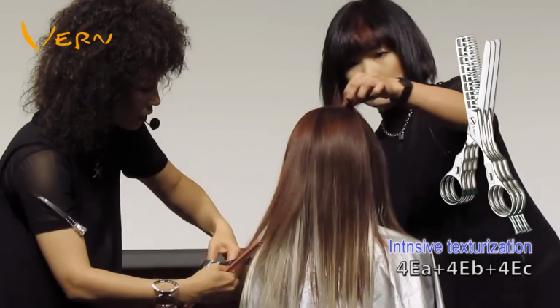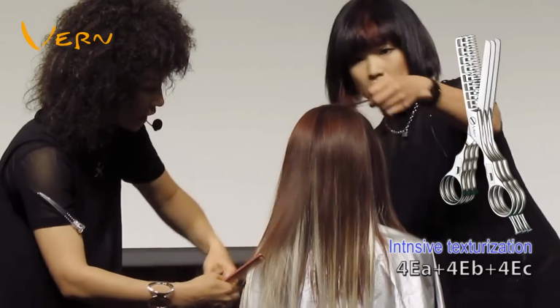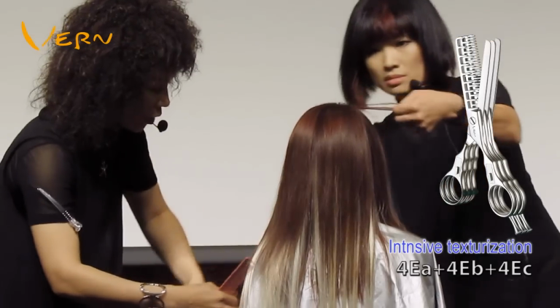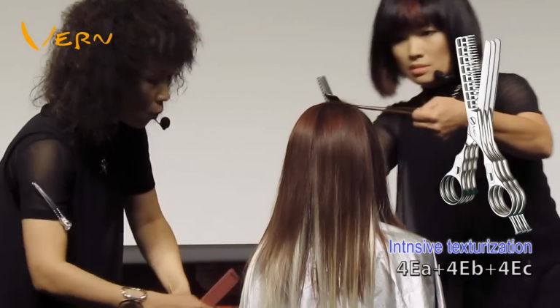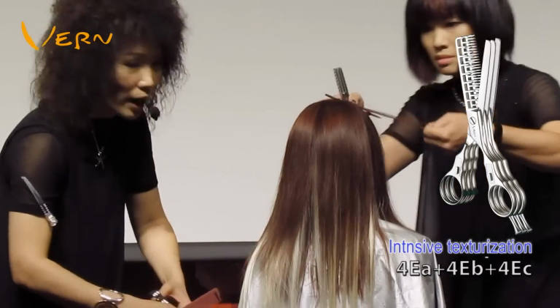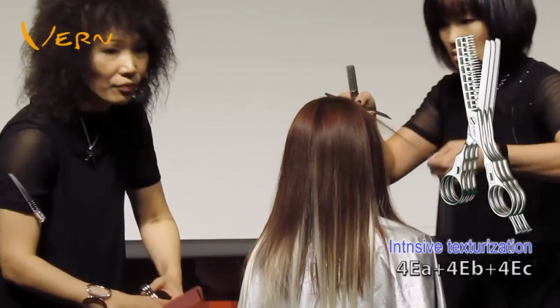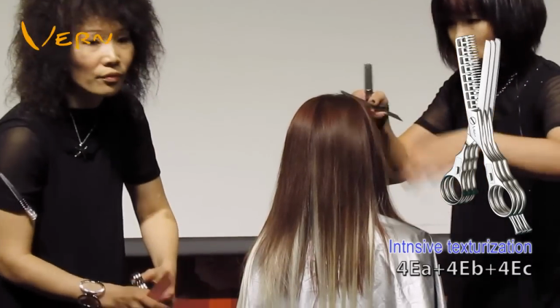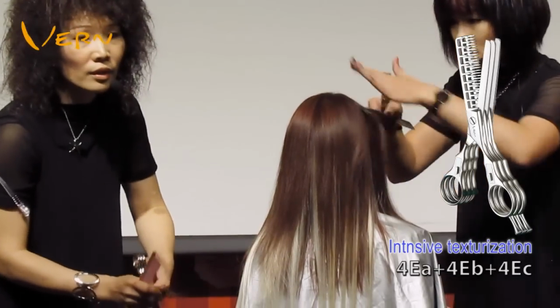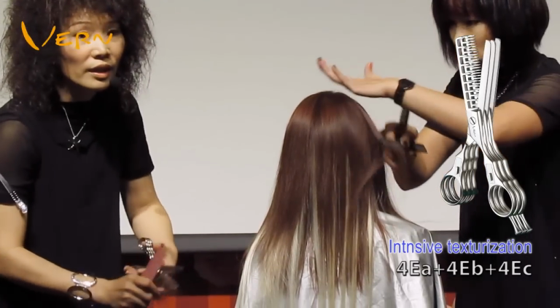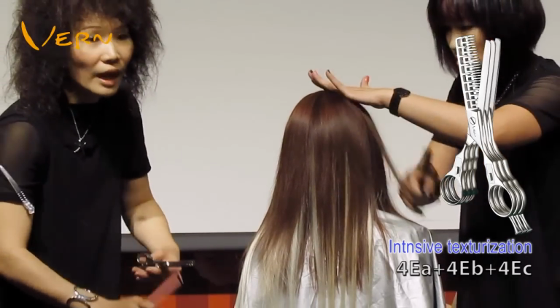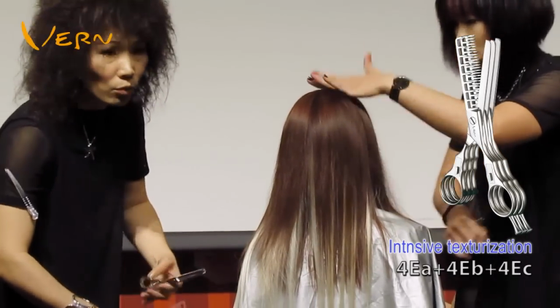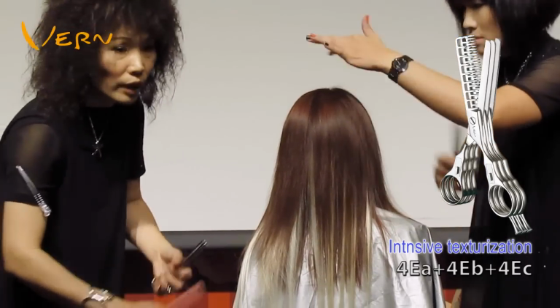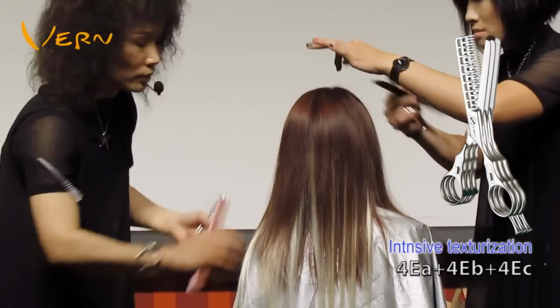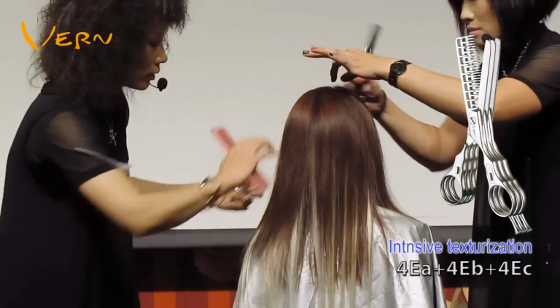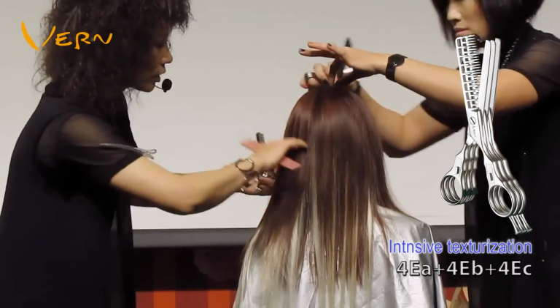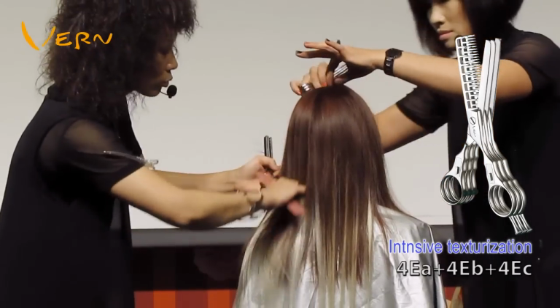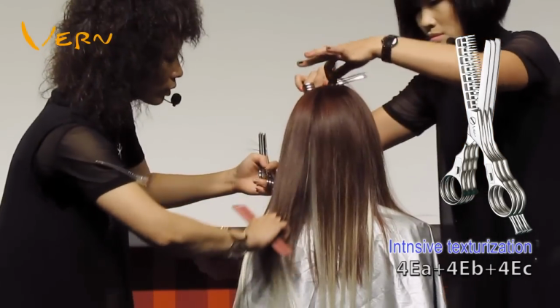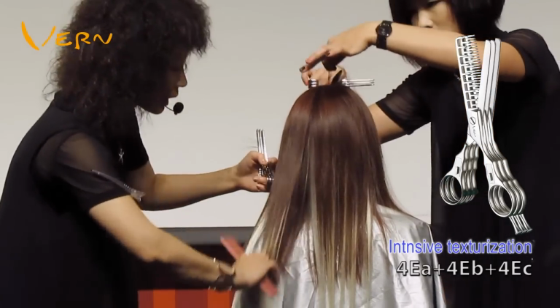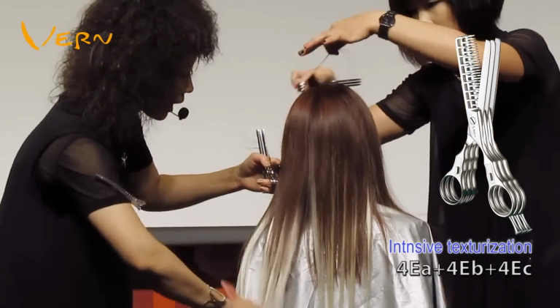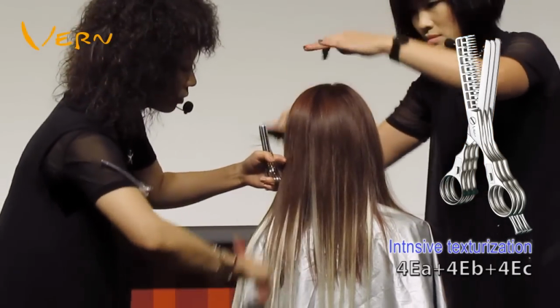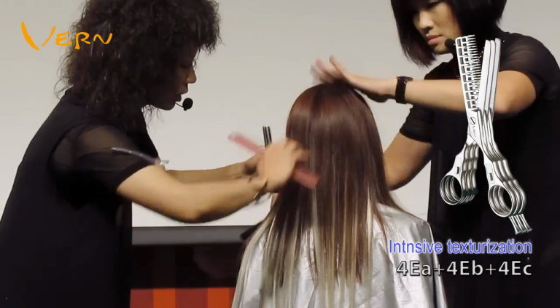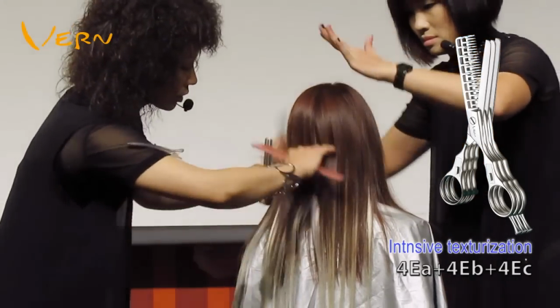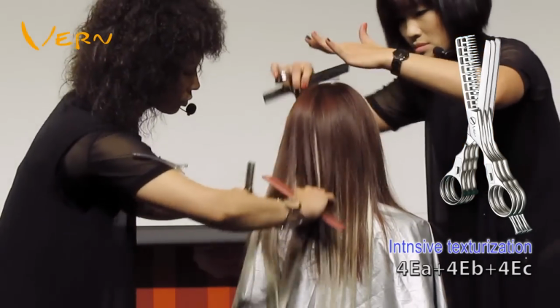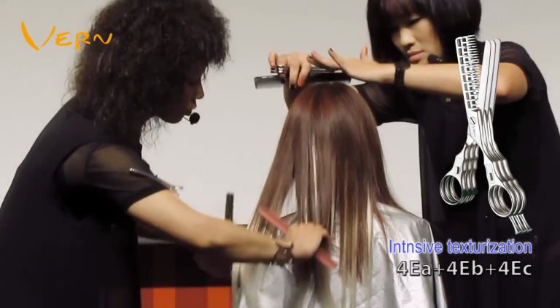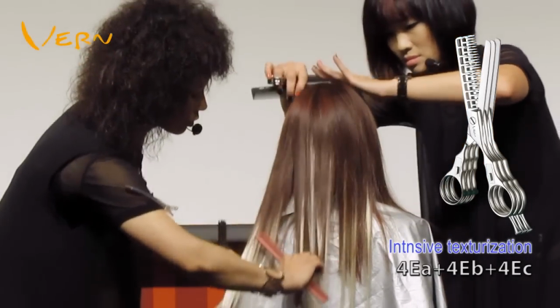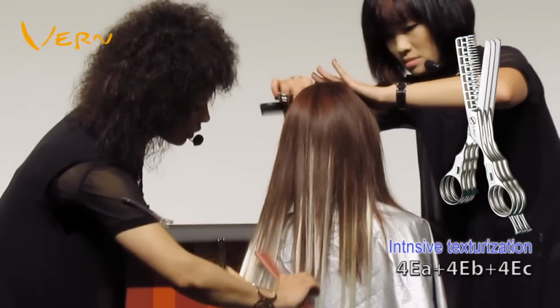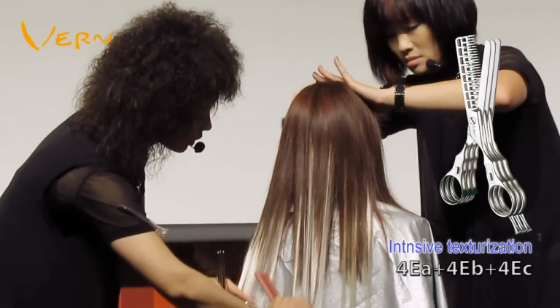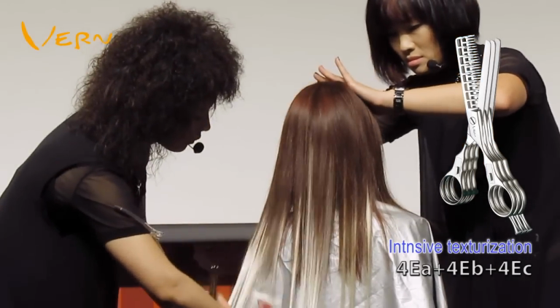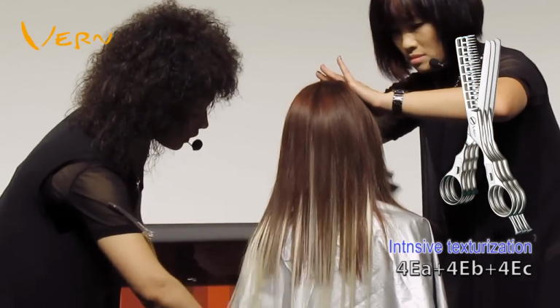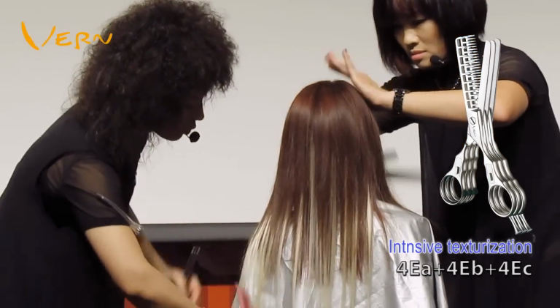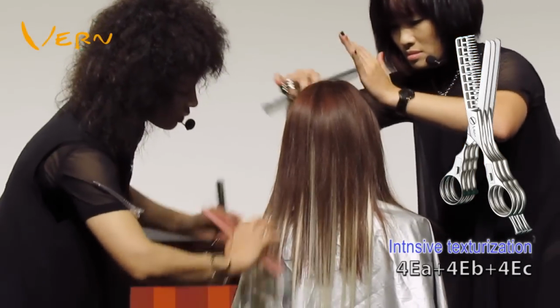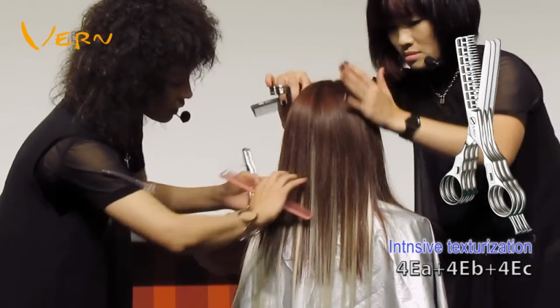By texturizing, I connect her original hair and color extensions.